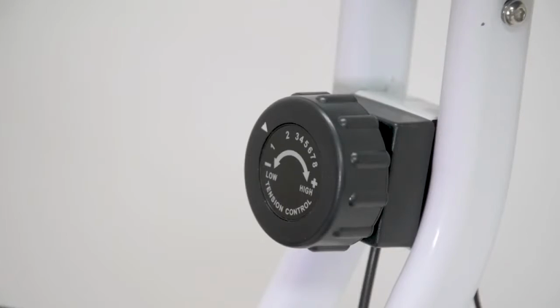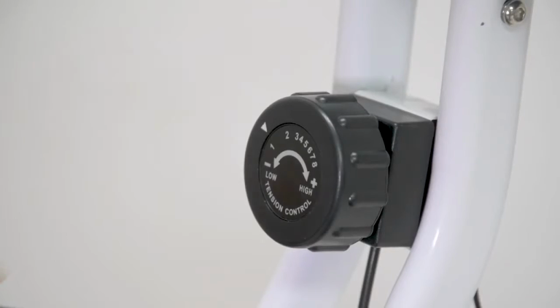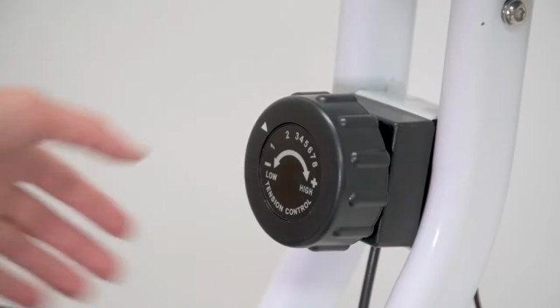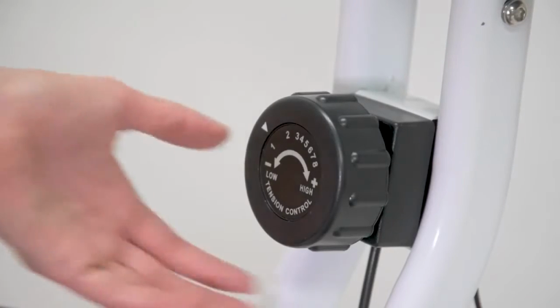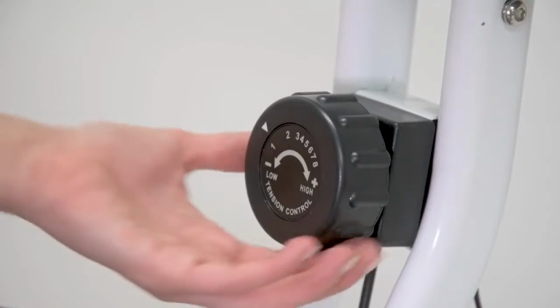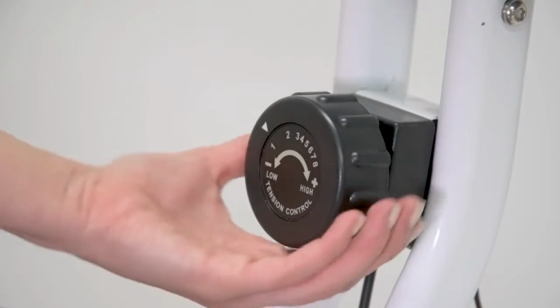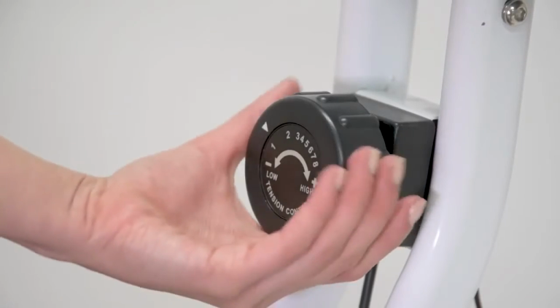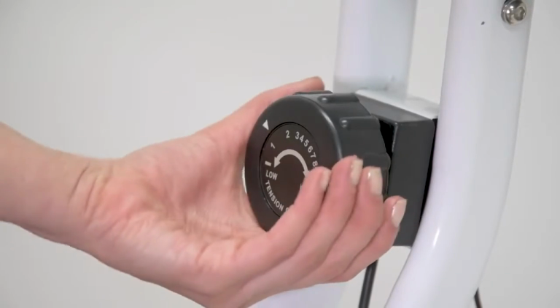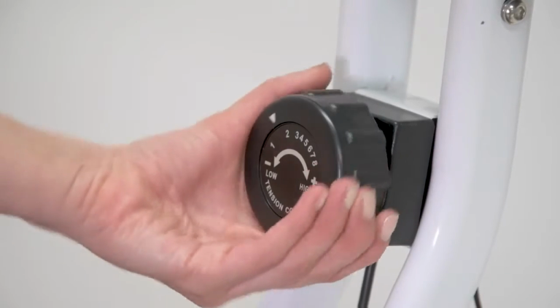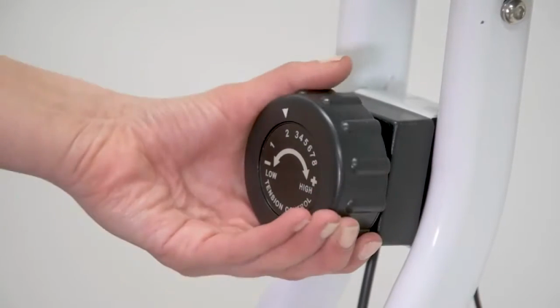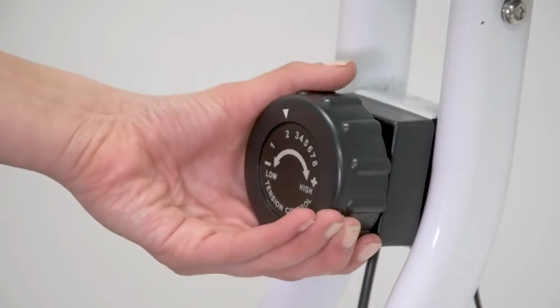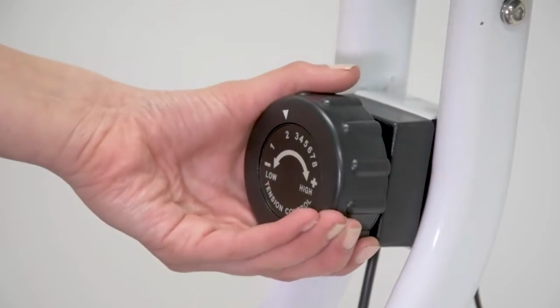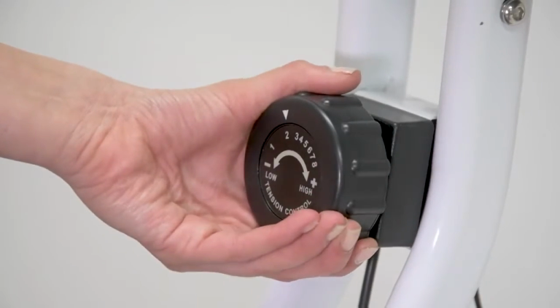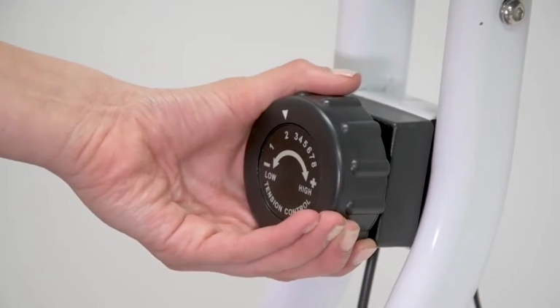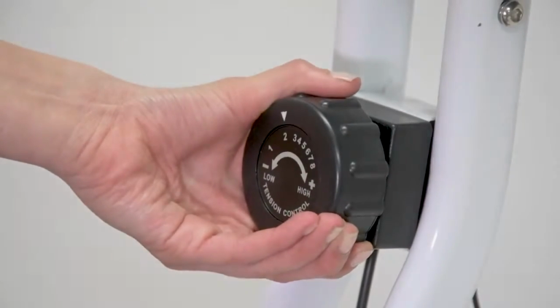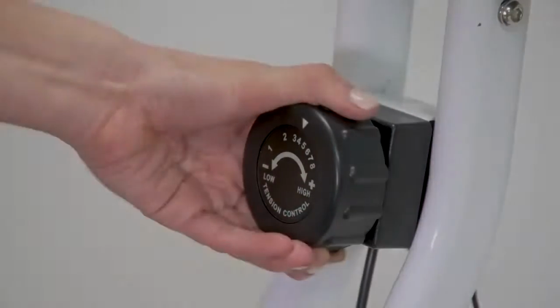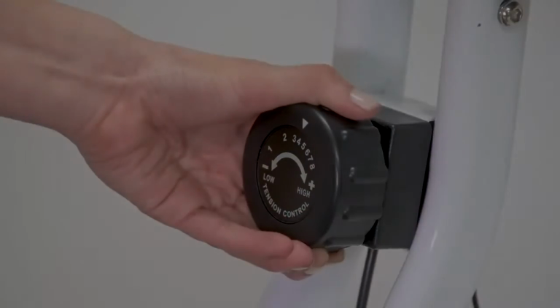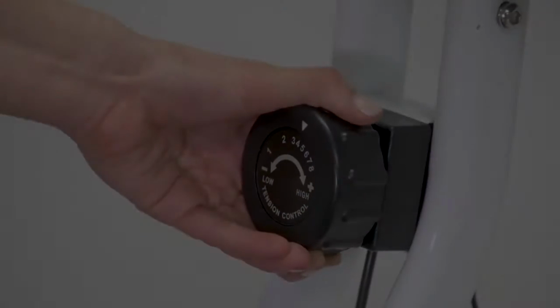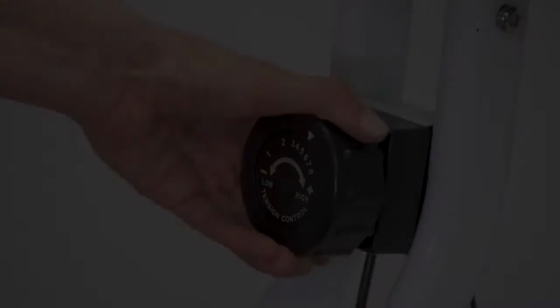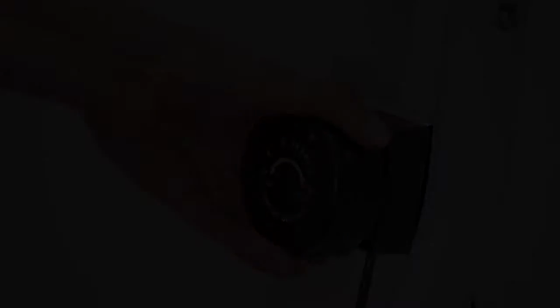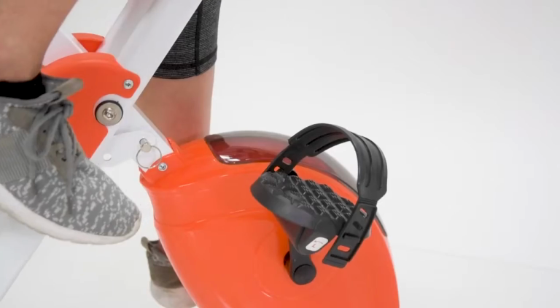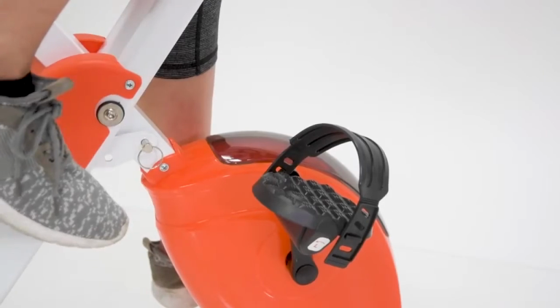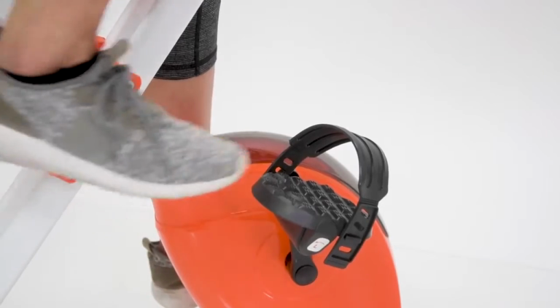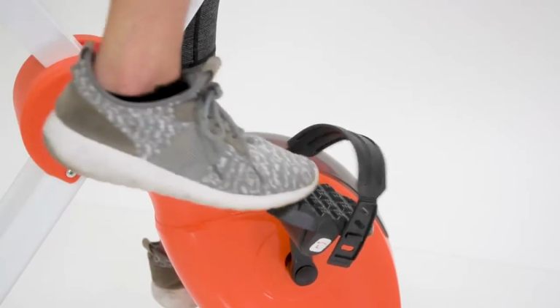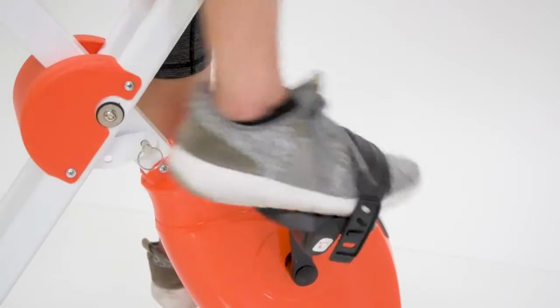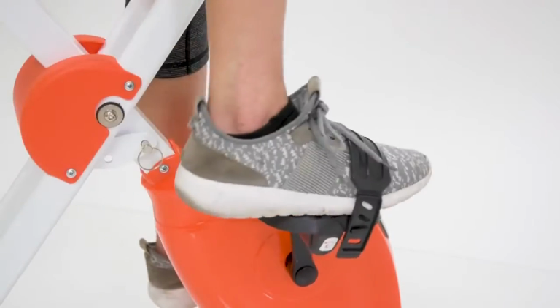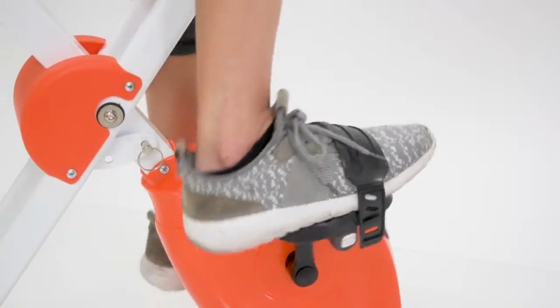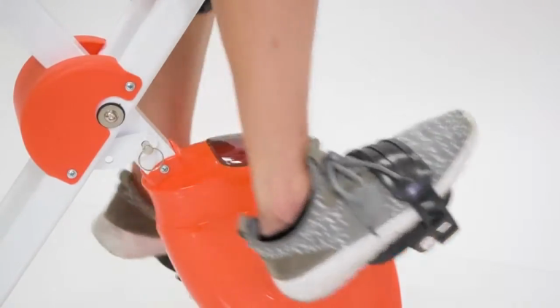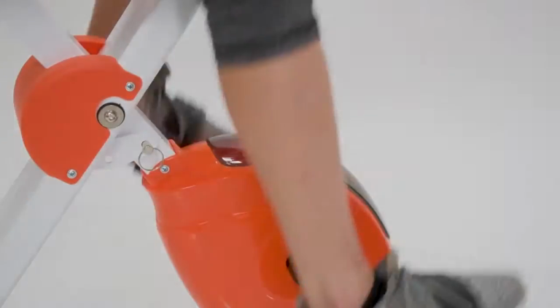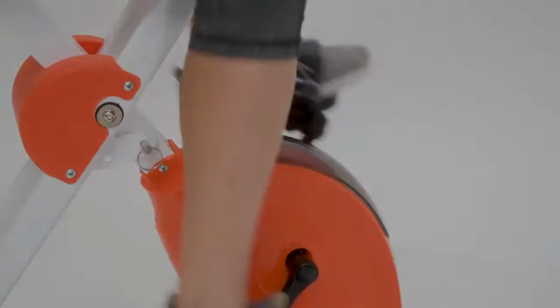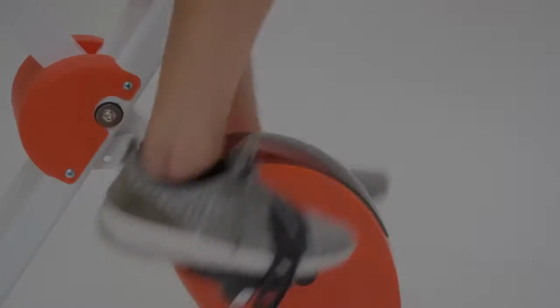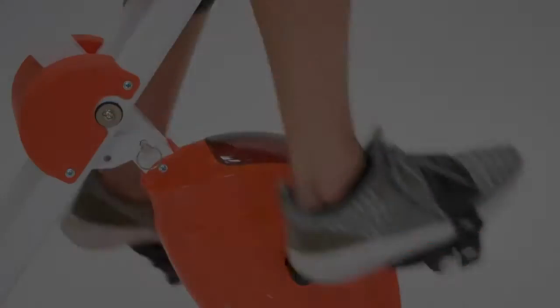Eight levels of magnetic tension for any level of training. Equipped with non-slip pedals and safety straps.